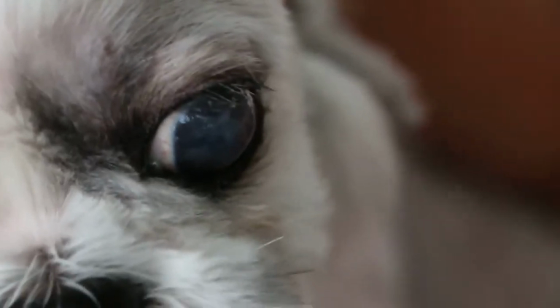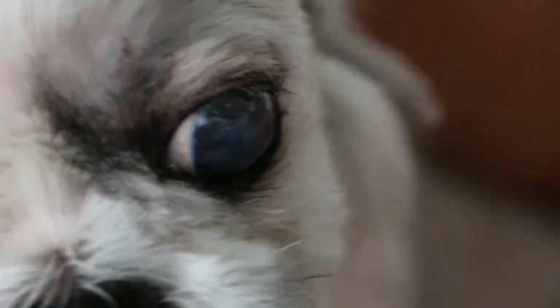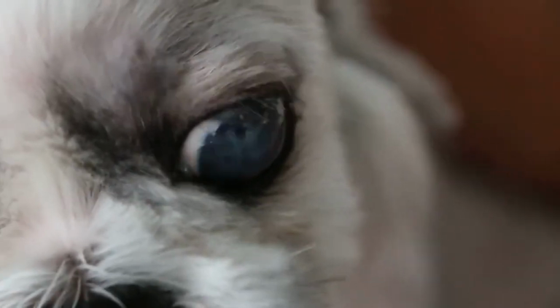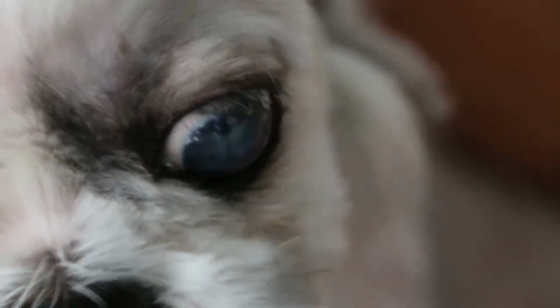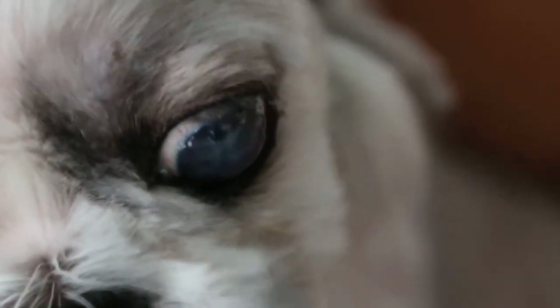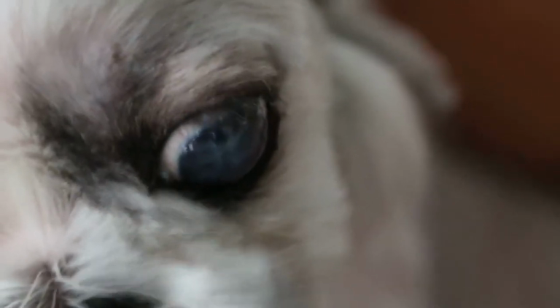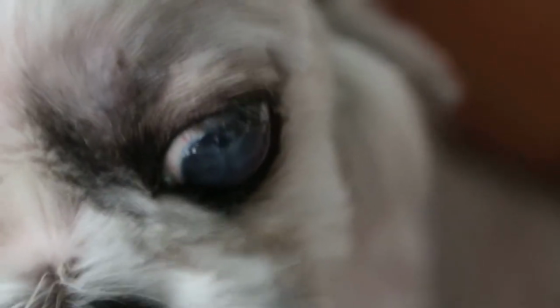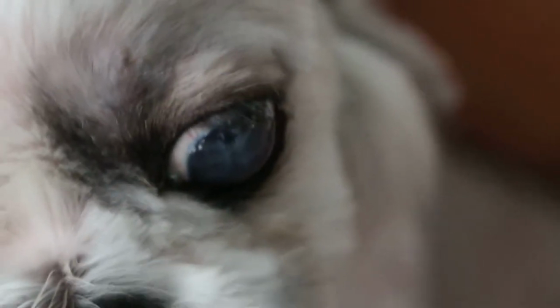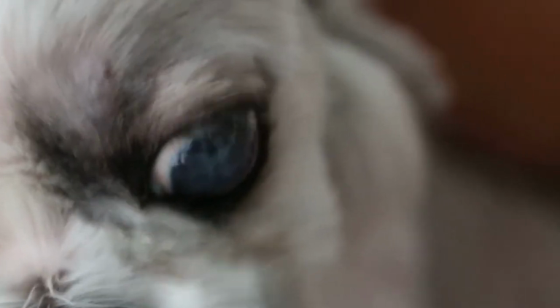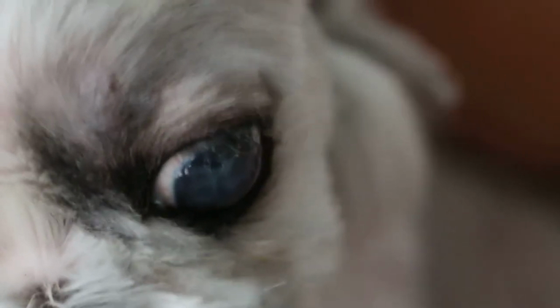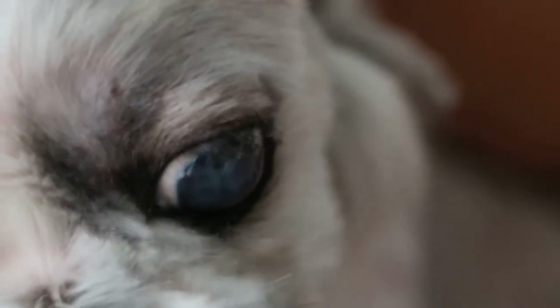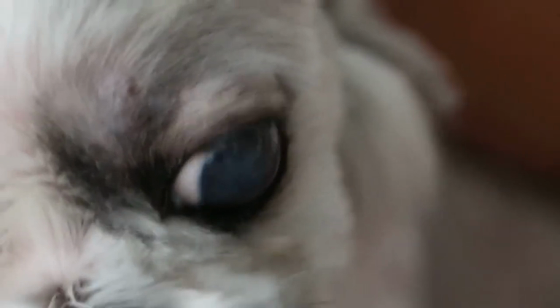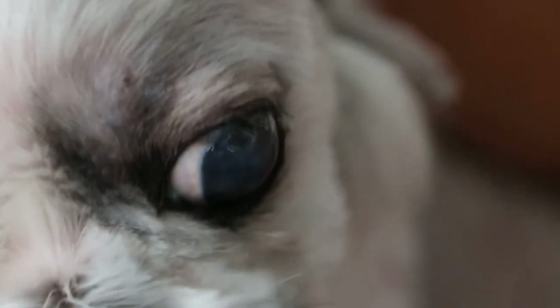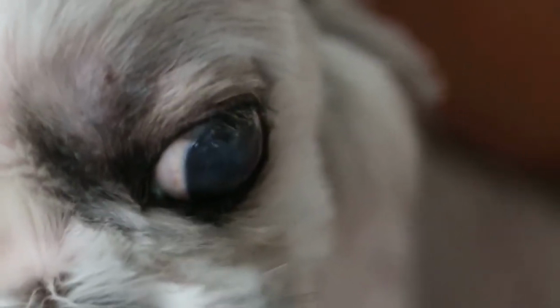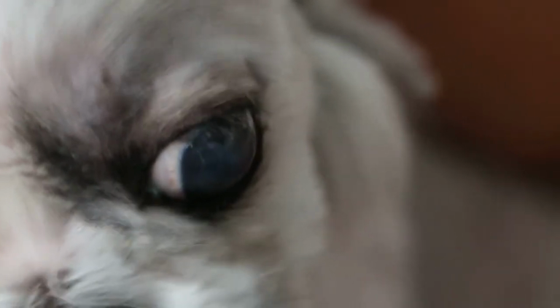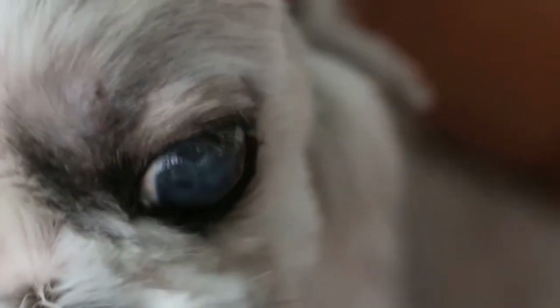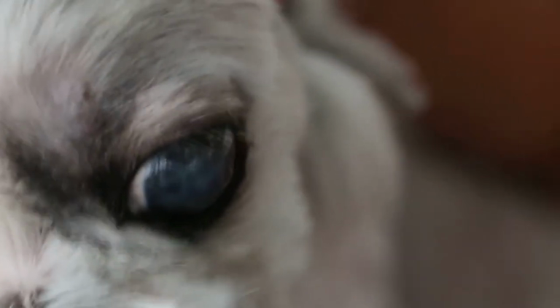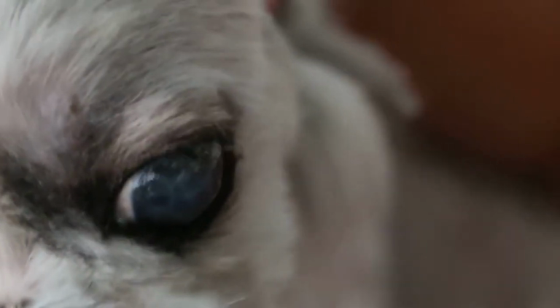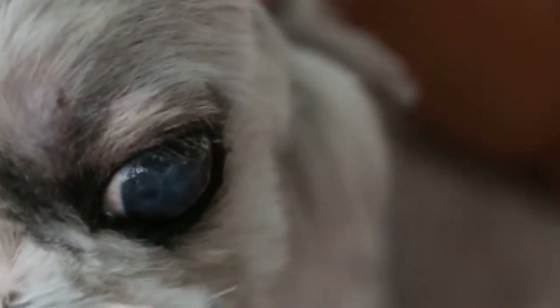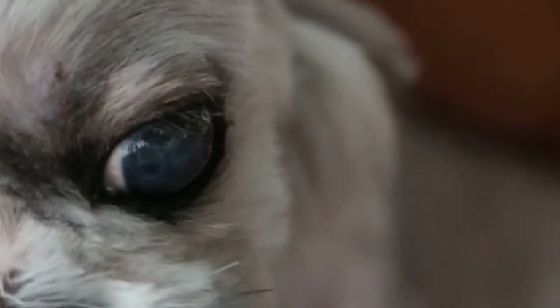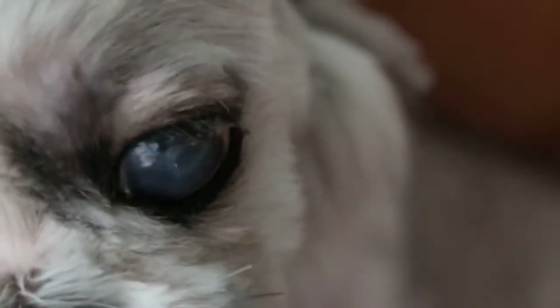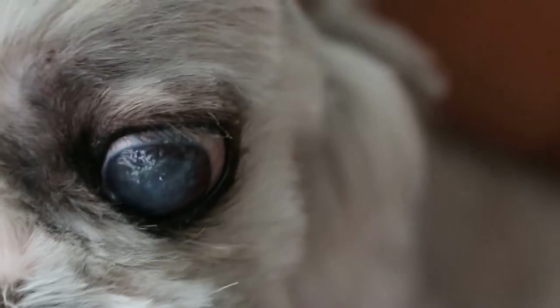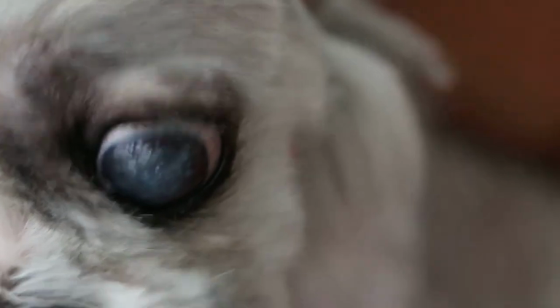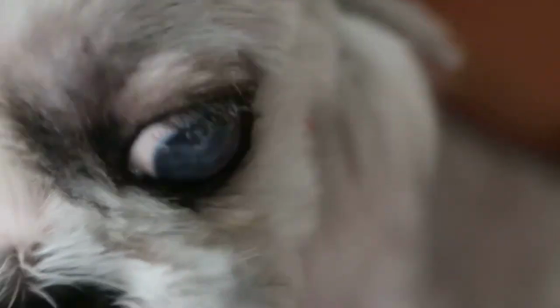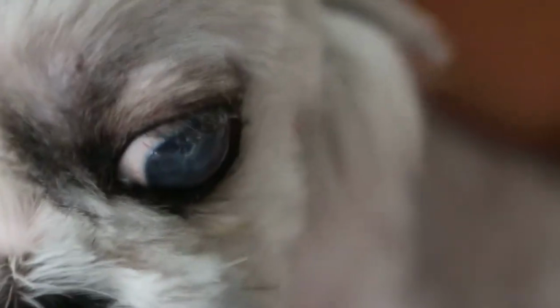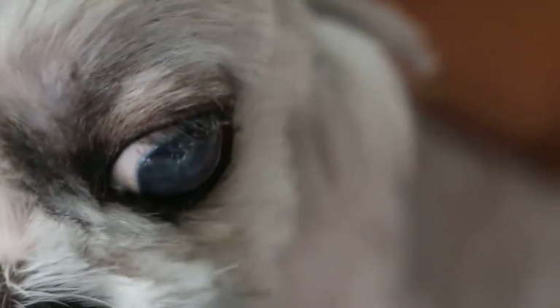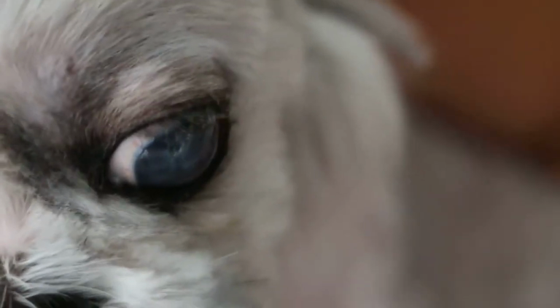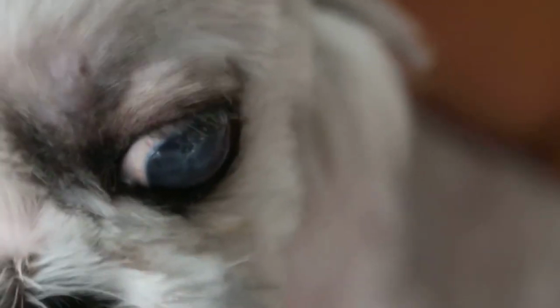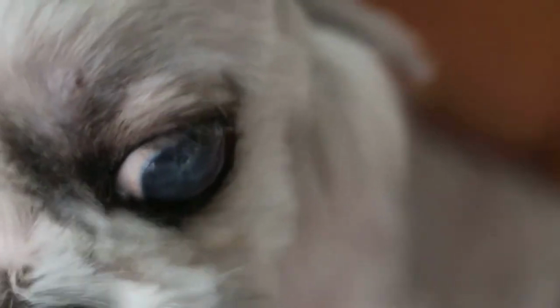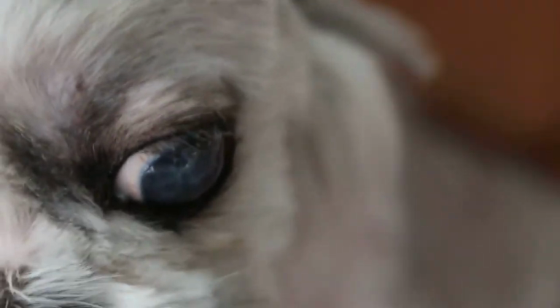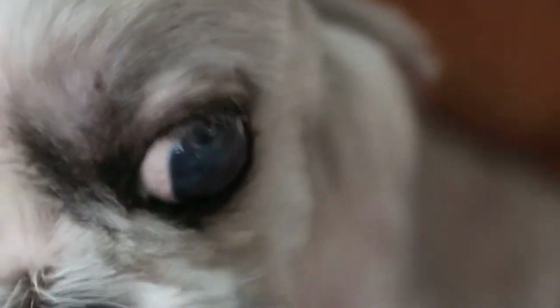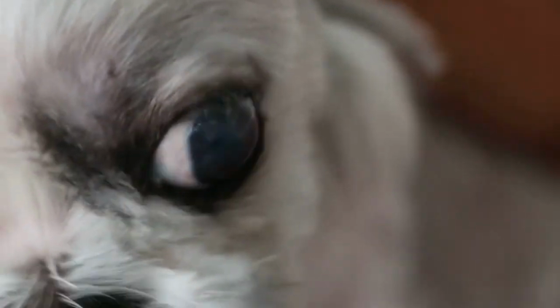How old is it? Eight years — you're lucky. Some Shih Tzus, you see the eyes, the eyeball, all black, really. They can't even see. The dog can't see.